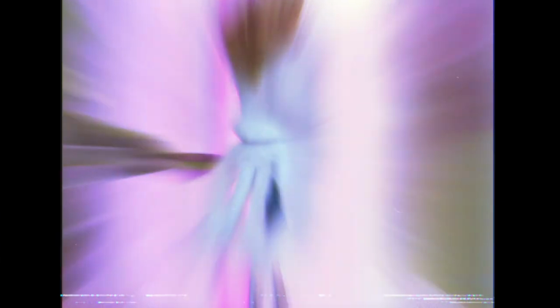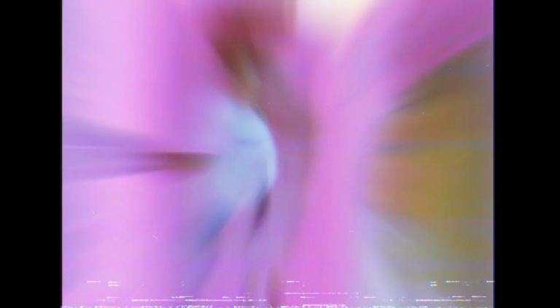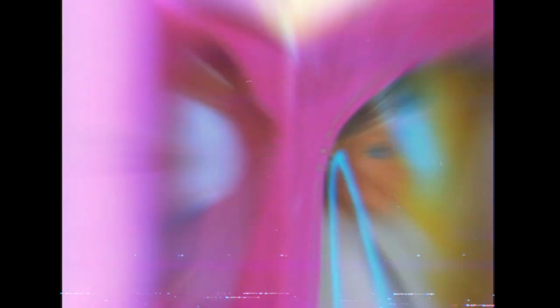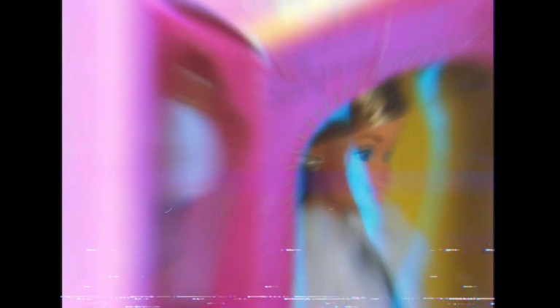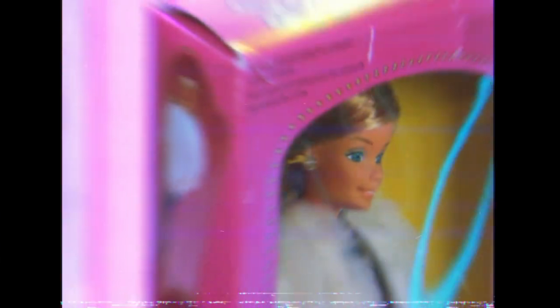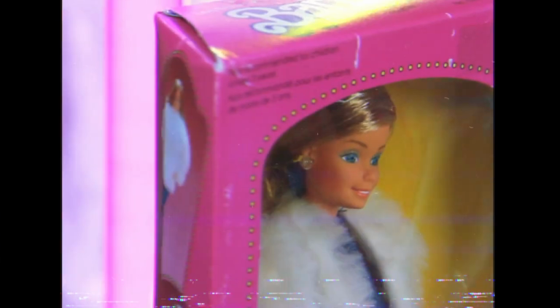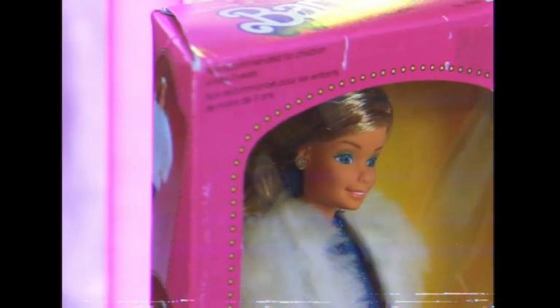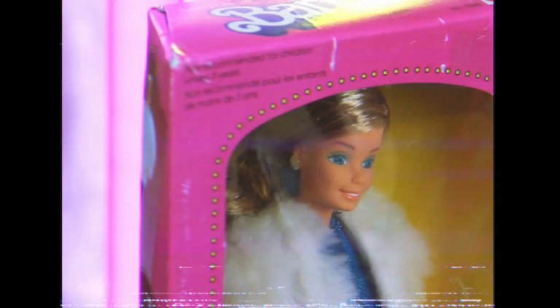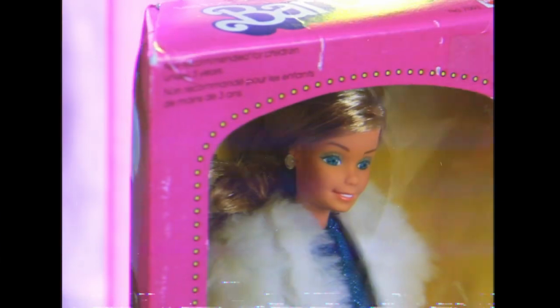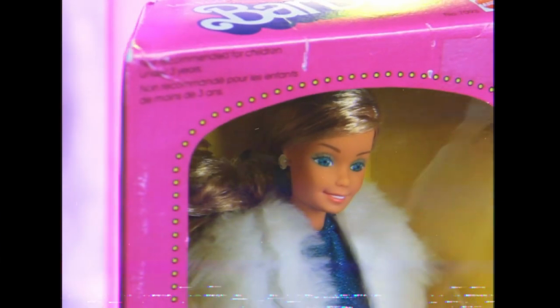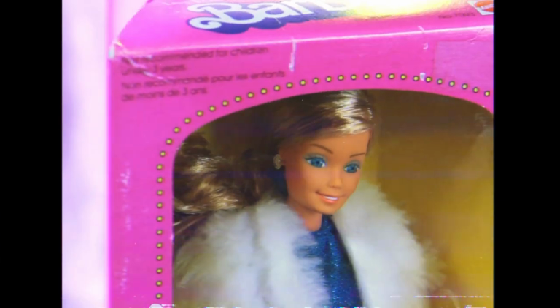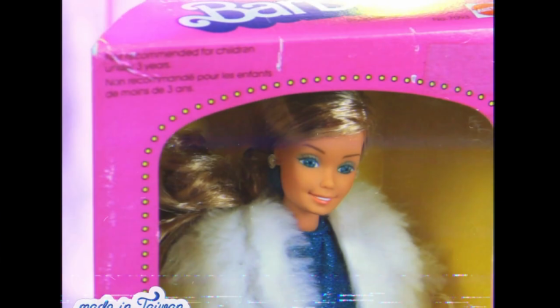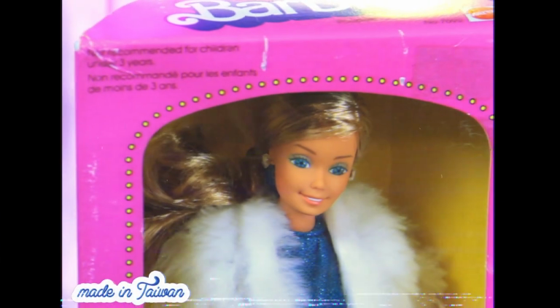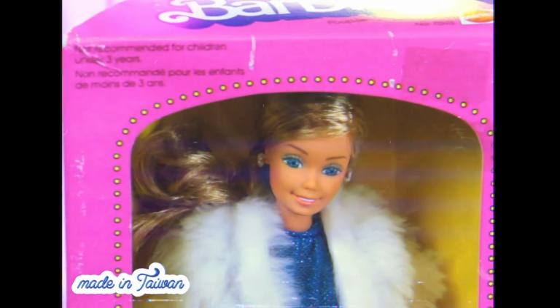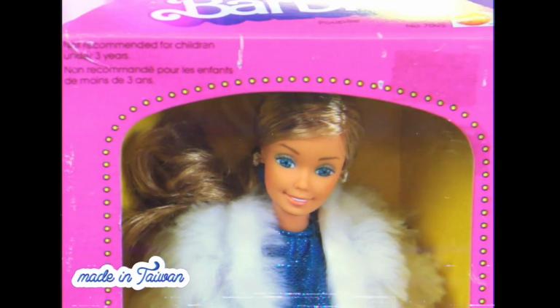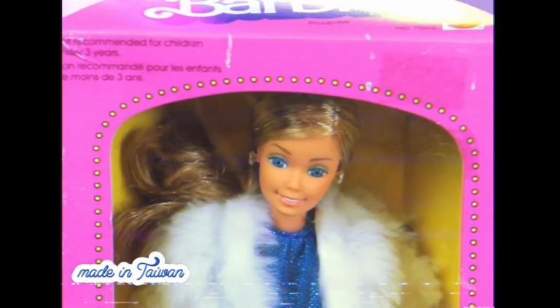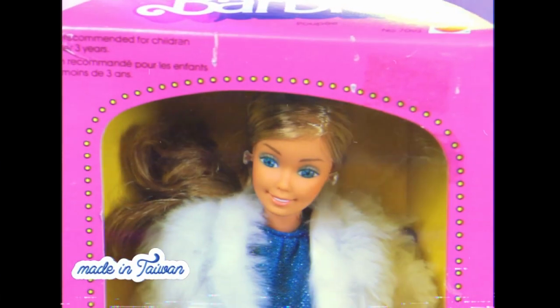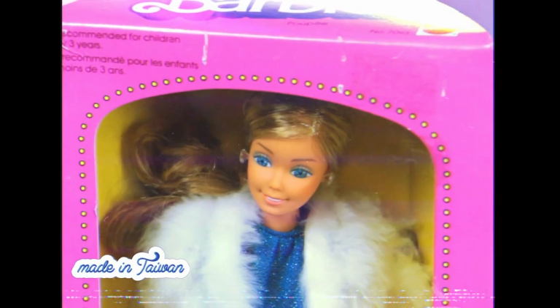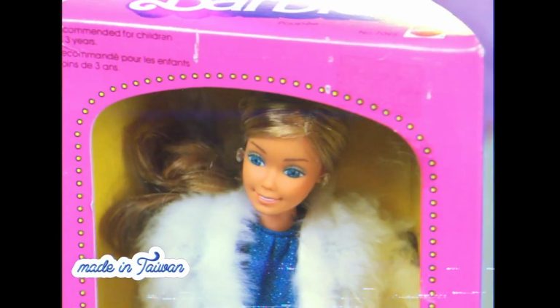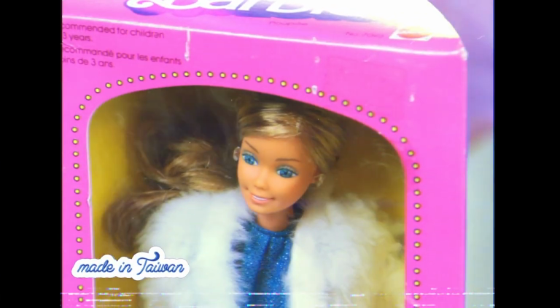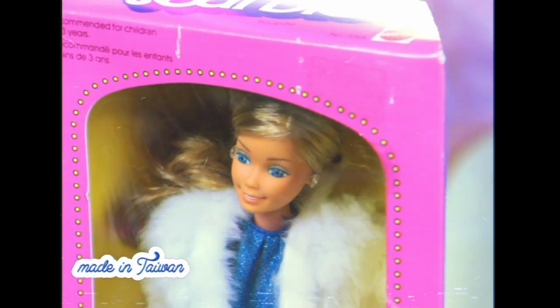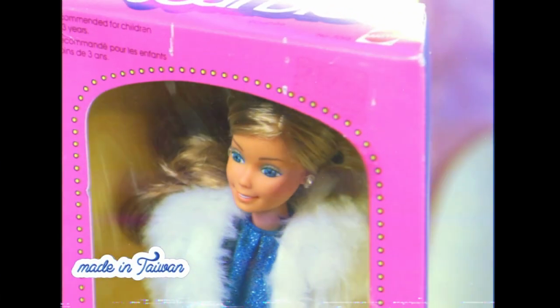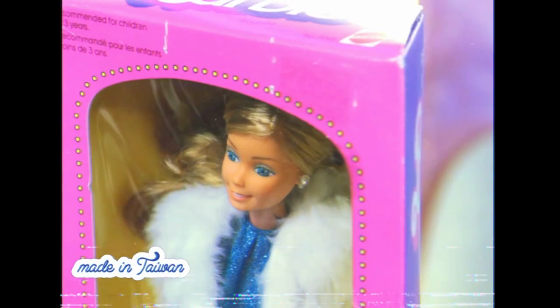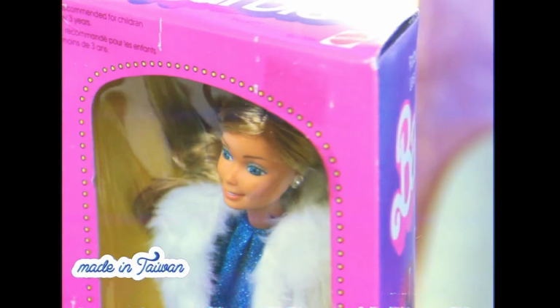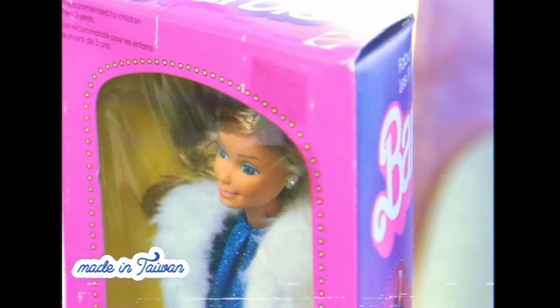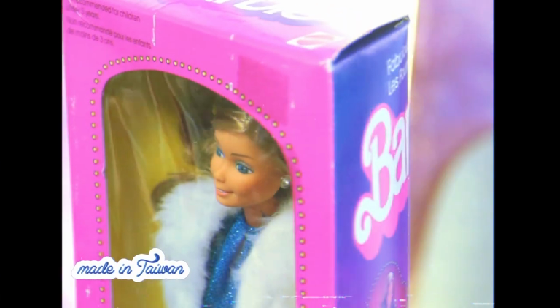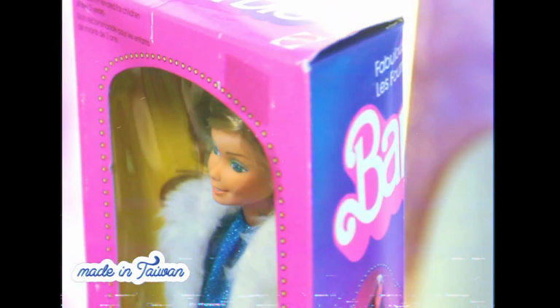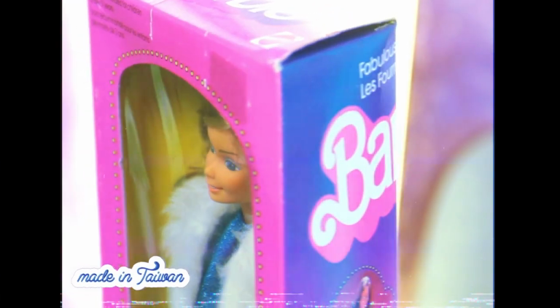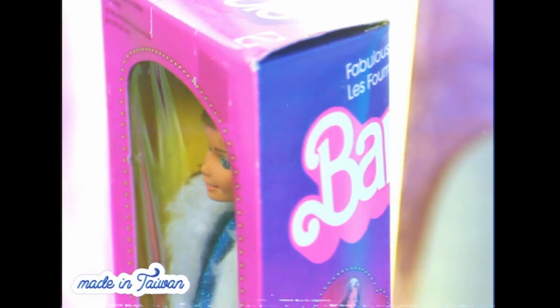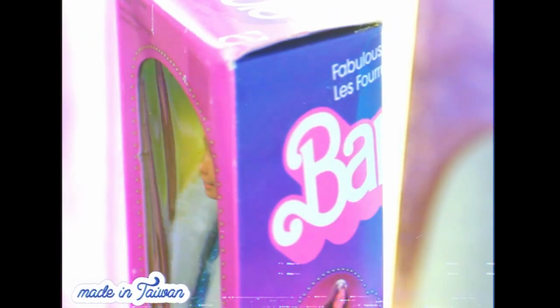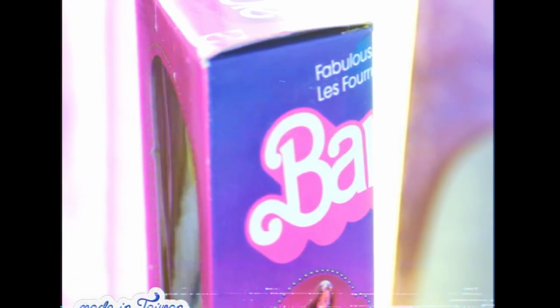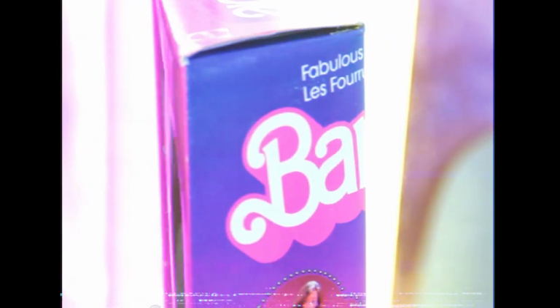A little fun fact: this doll was also produced in Taiwan and in the Philippines as well — you can see the variations here.